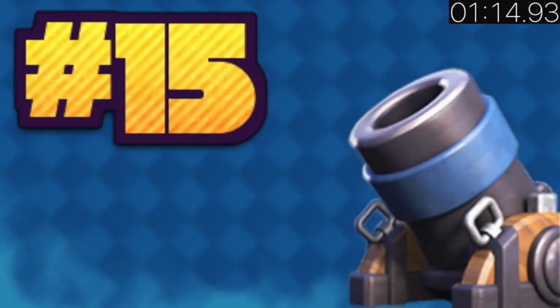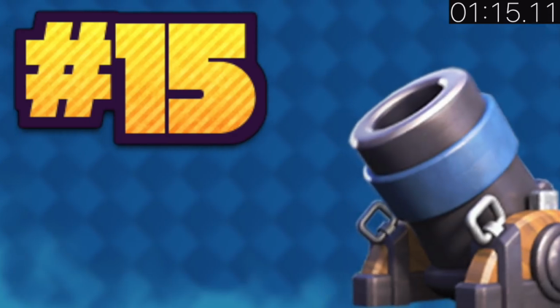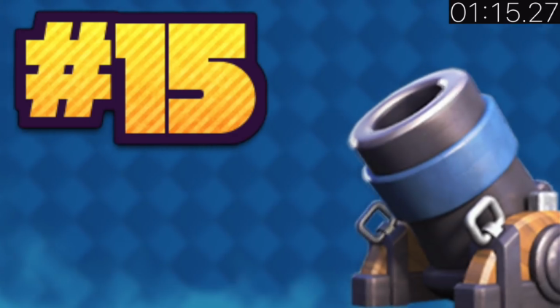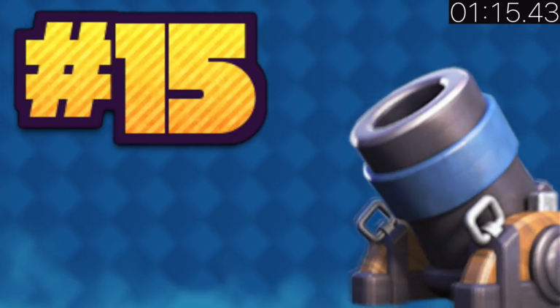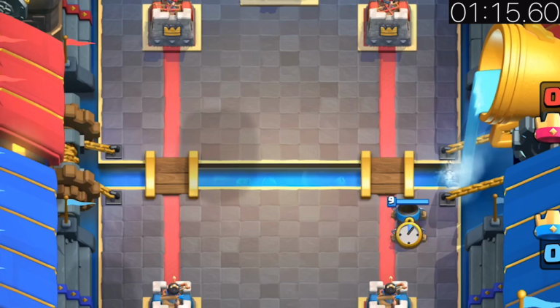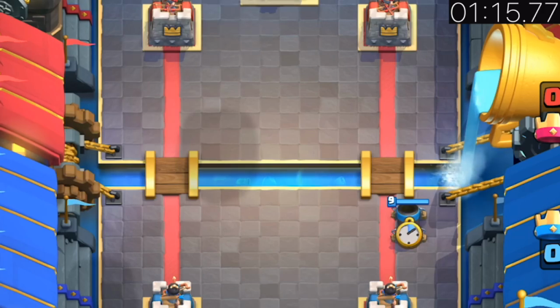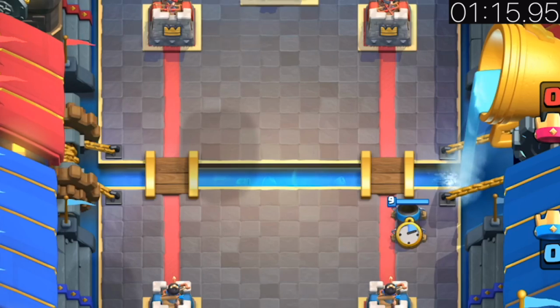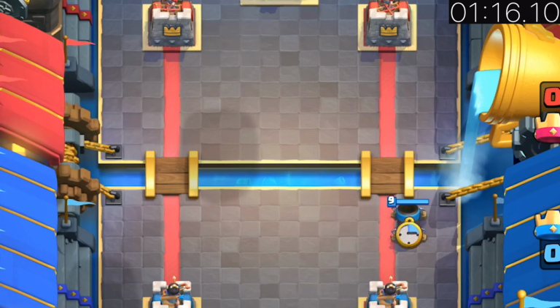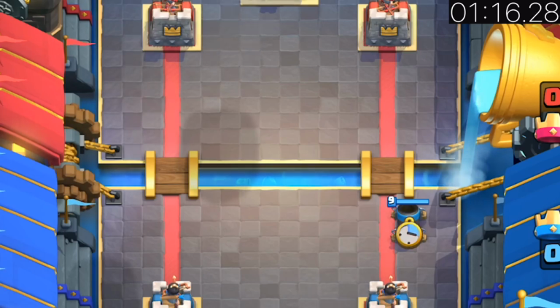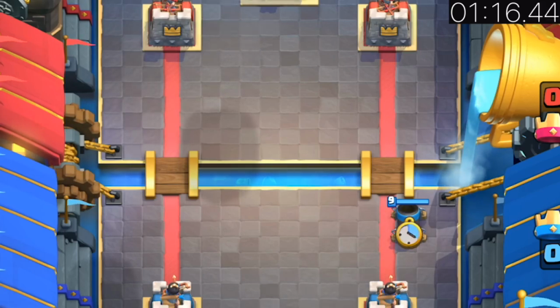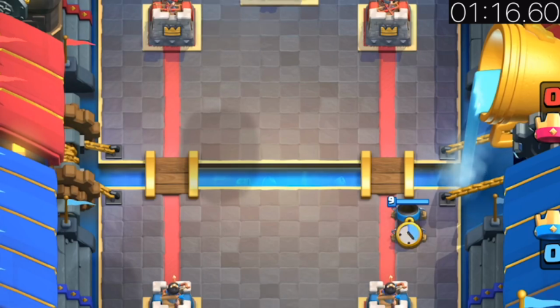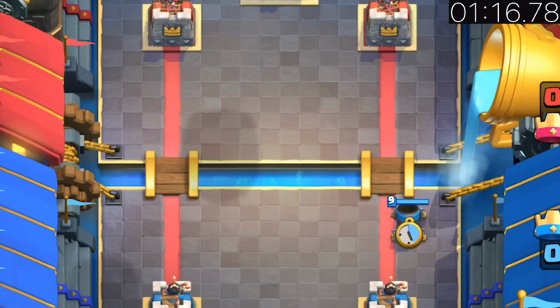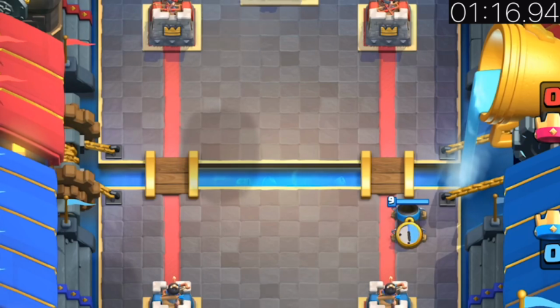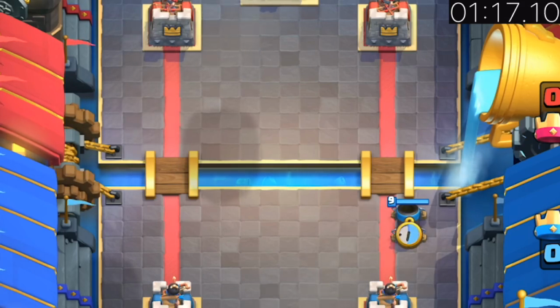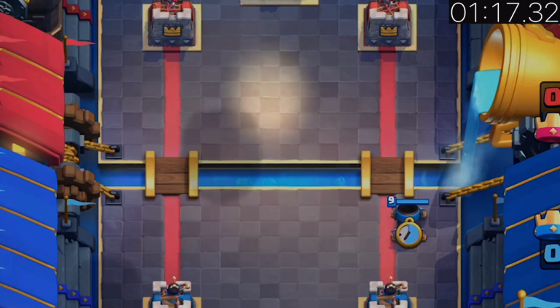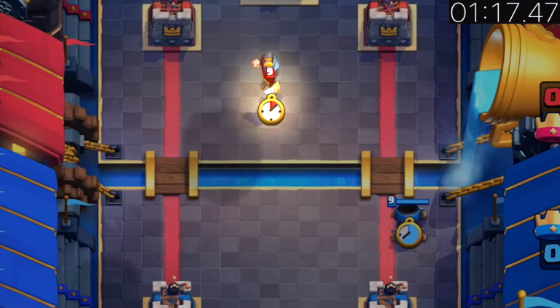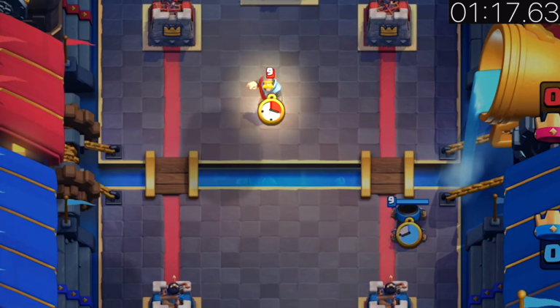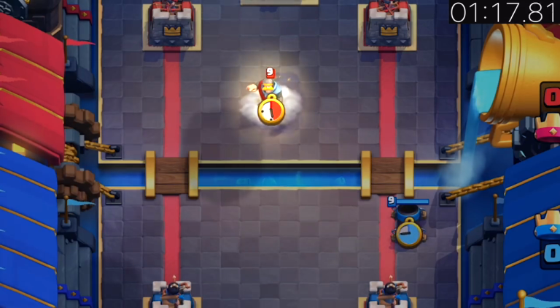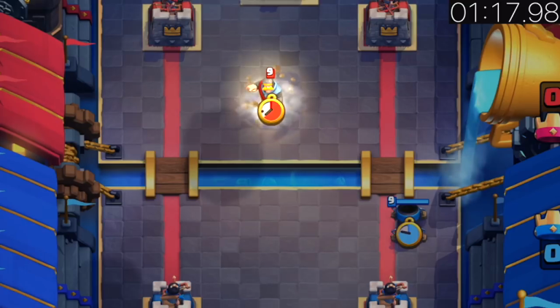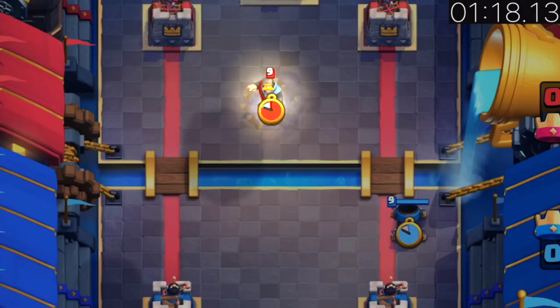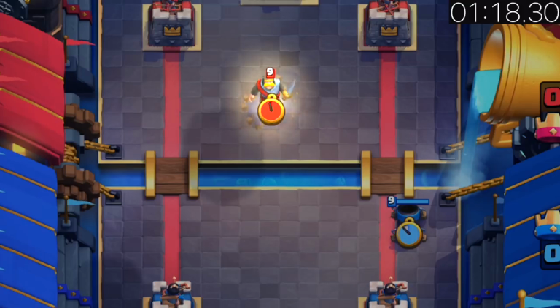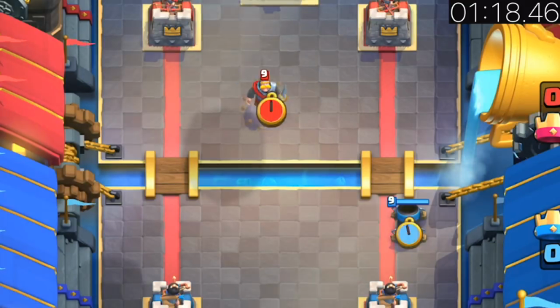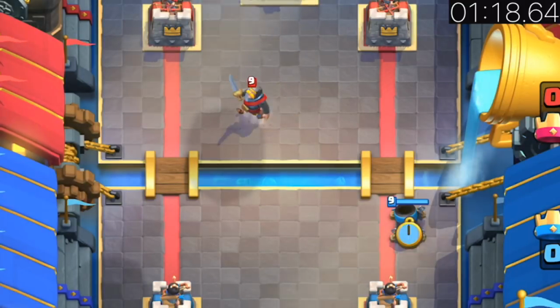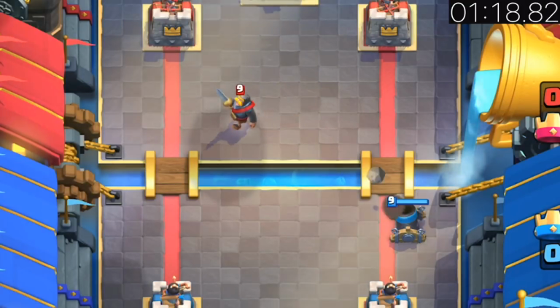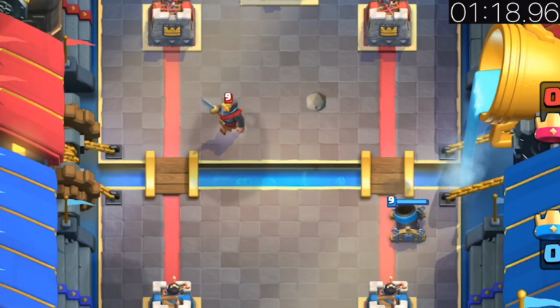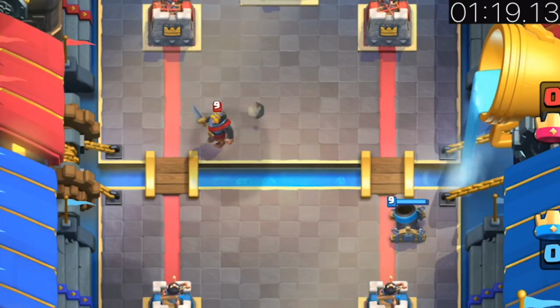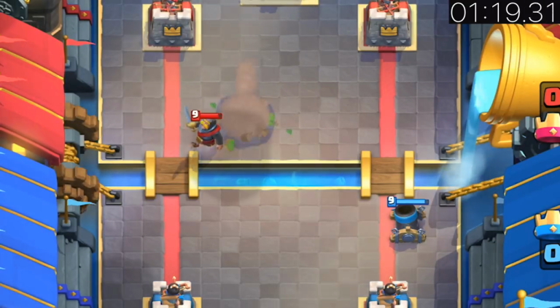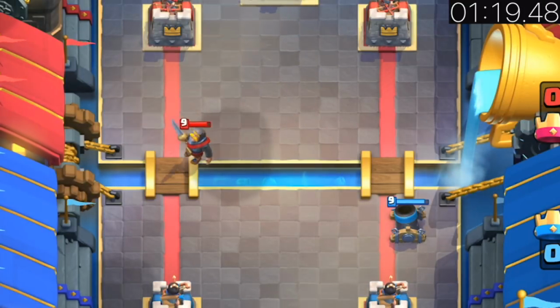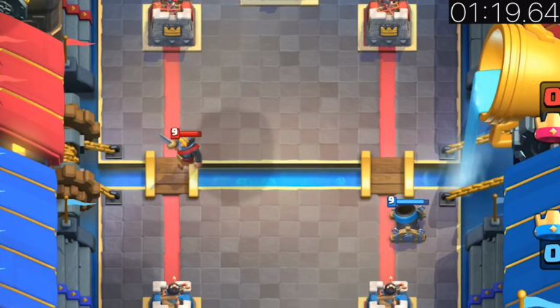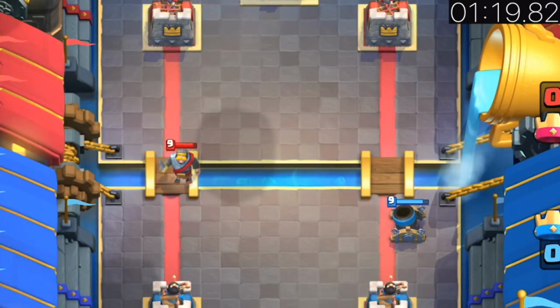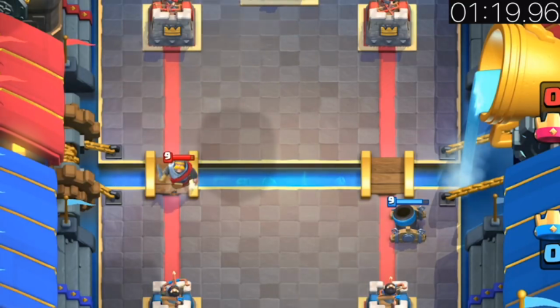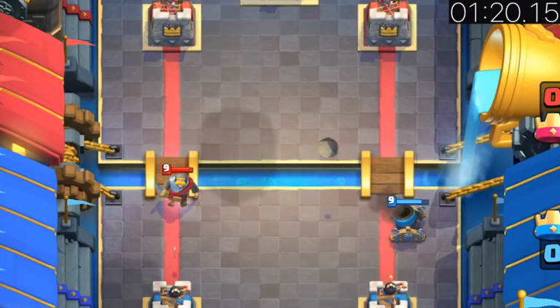The most effective way of distracting the mortar is placing a knight in this spot, distracting it from across the arena.